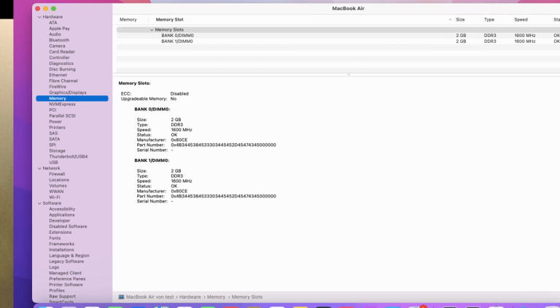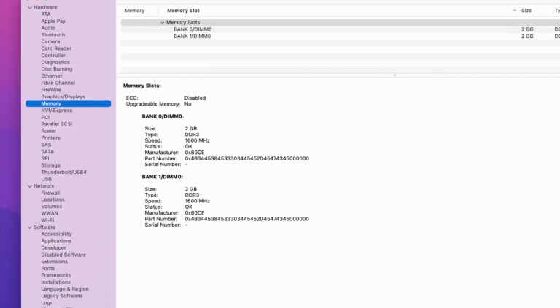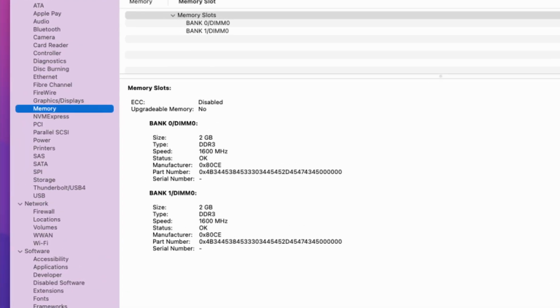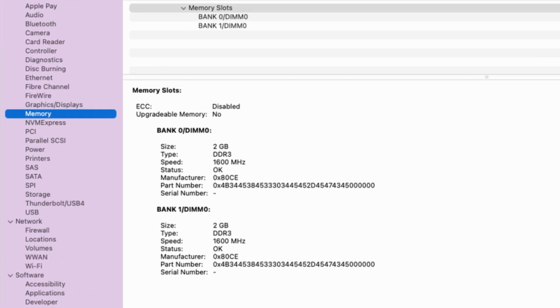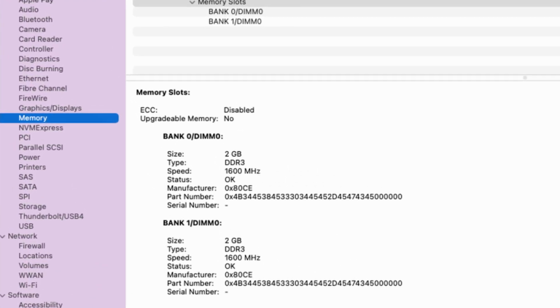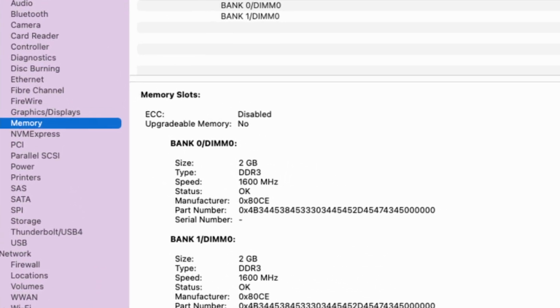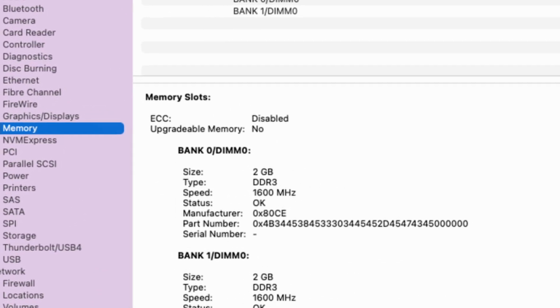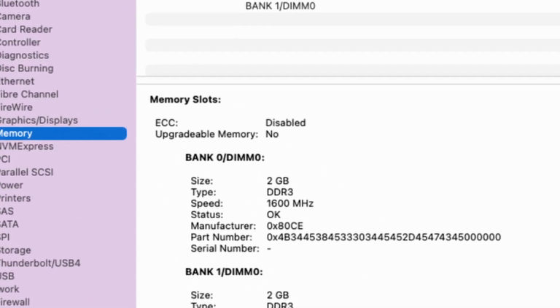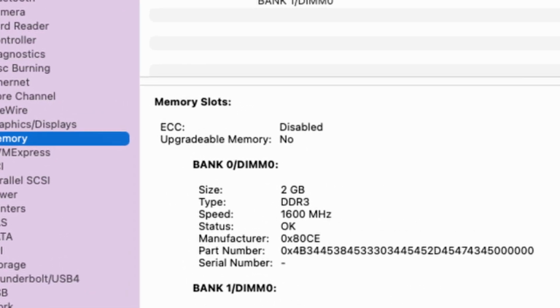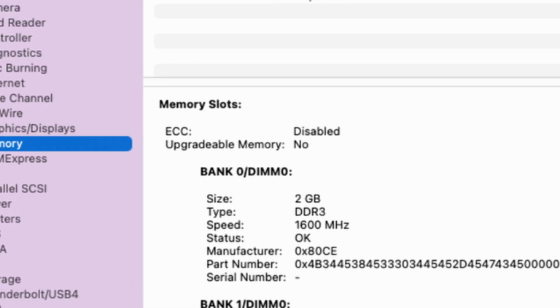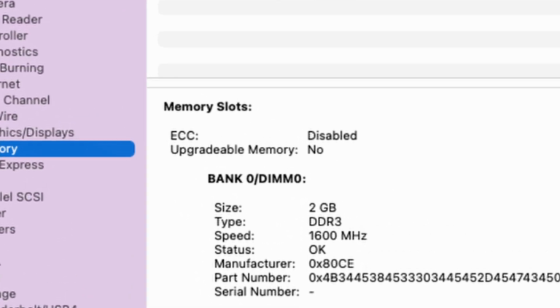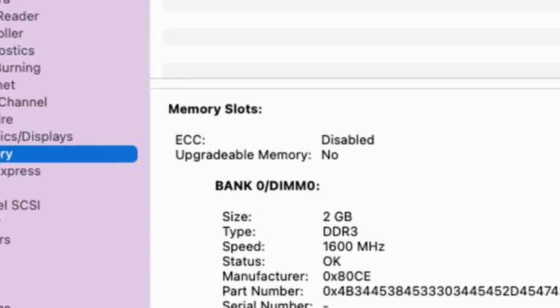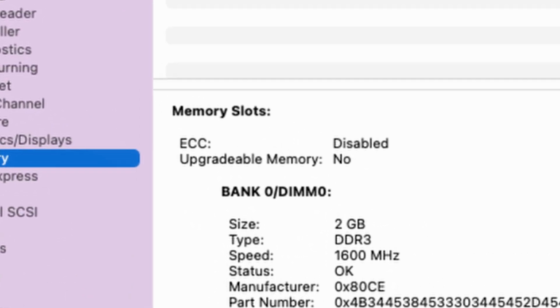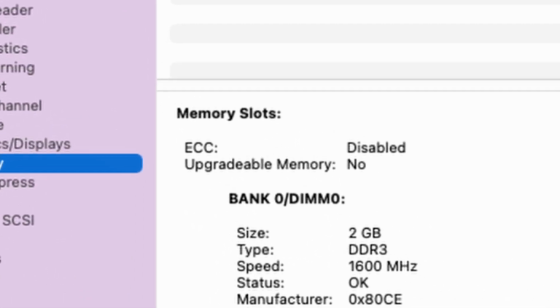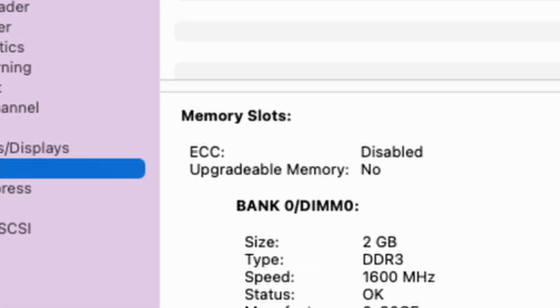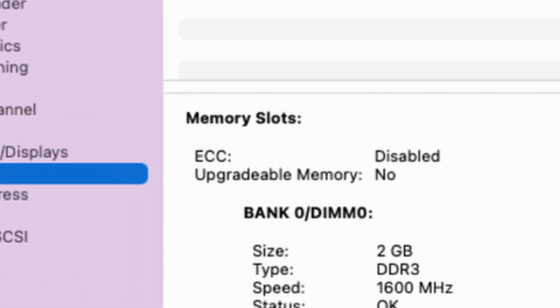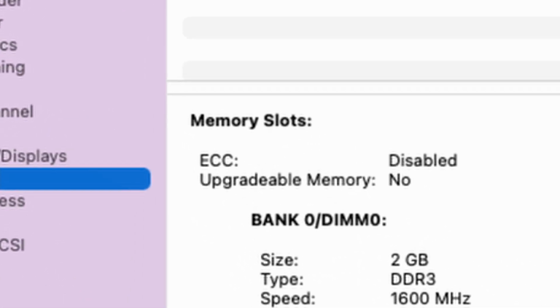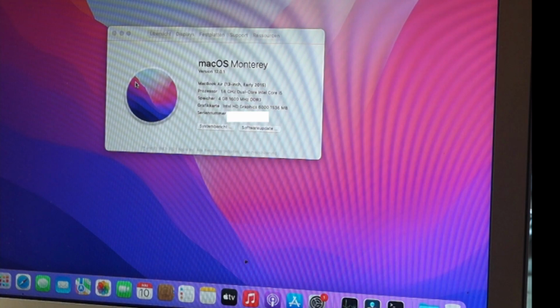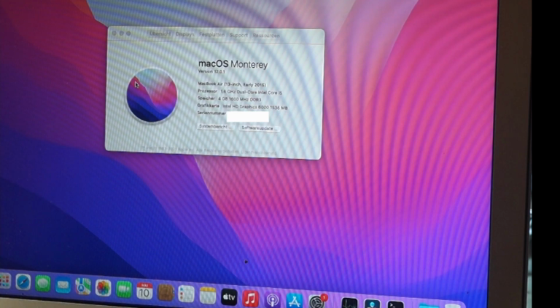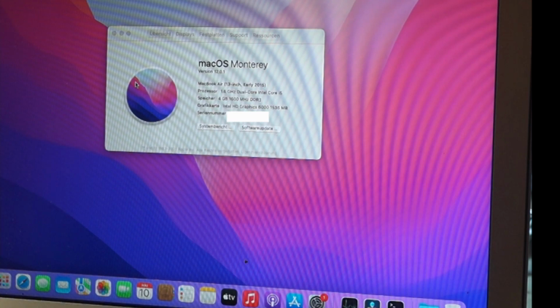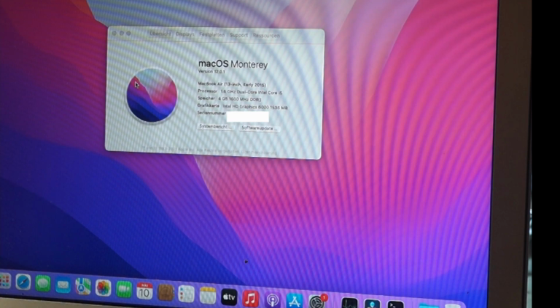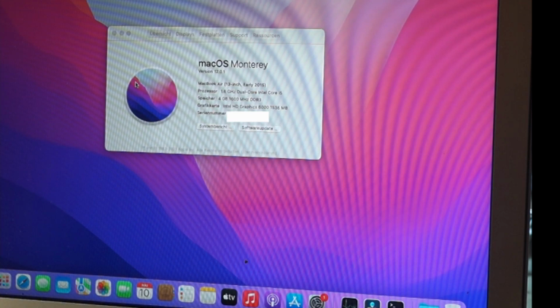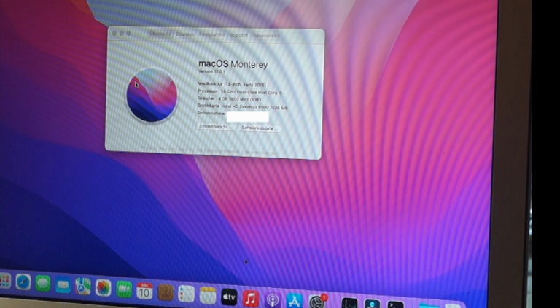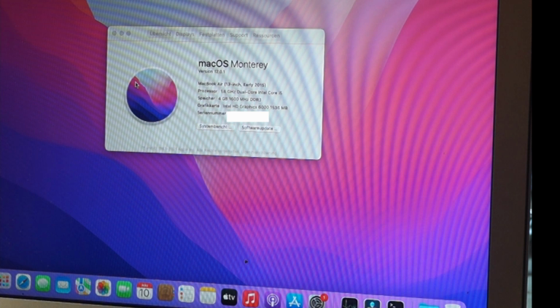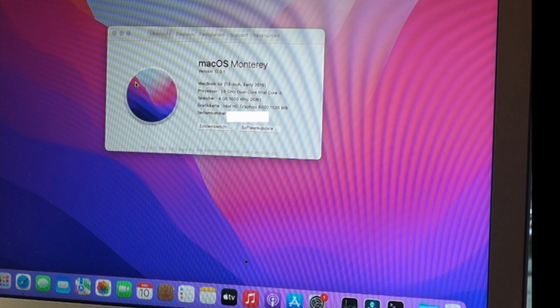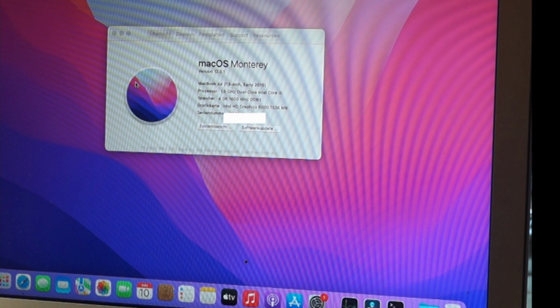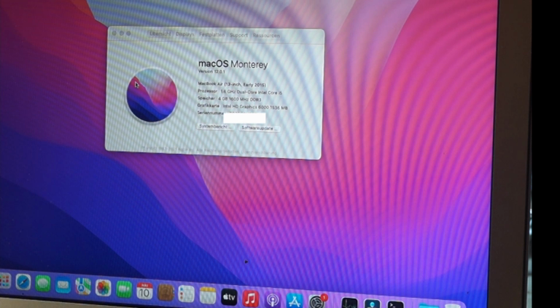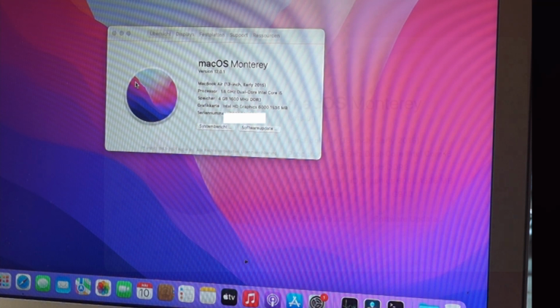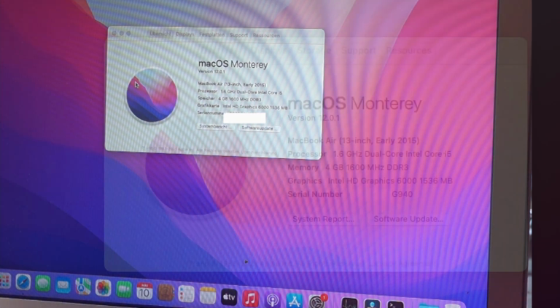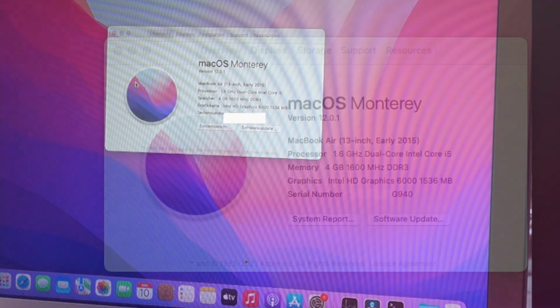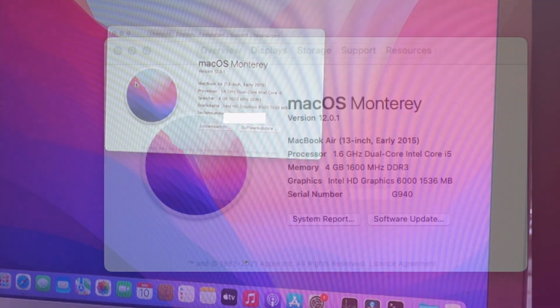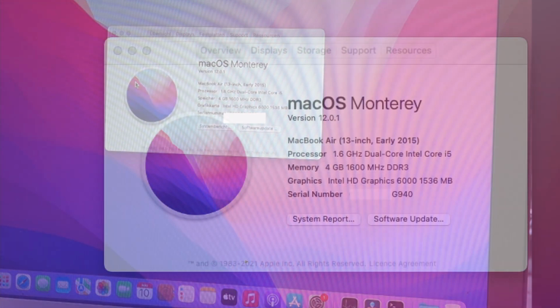Non-upgradable, you say? Well, let's have a look about that. Today we go into upgrading a MacBook Air.